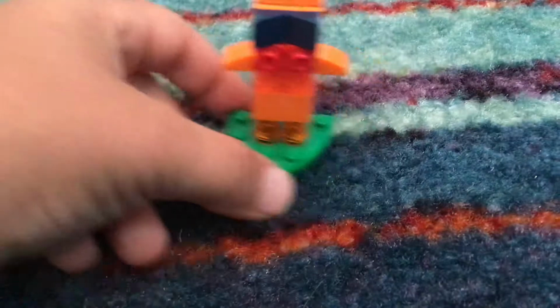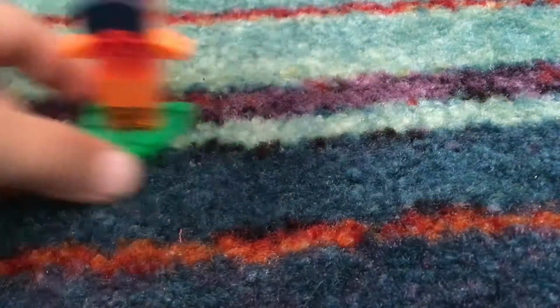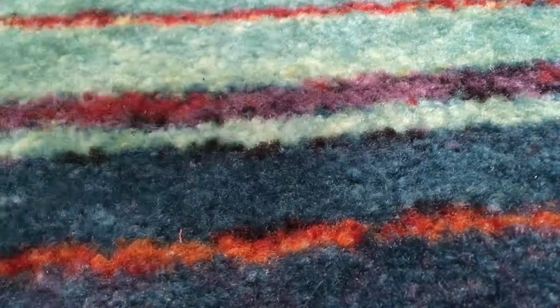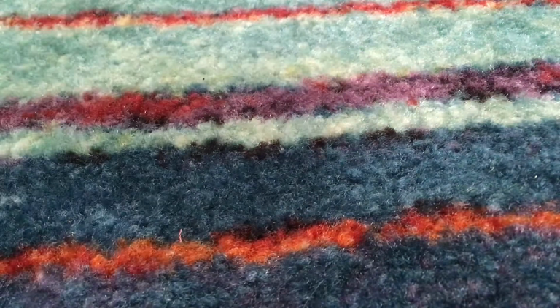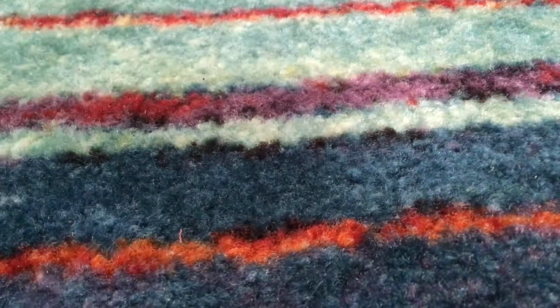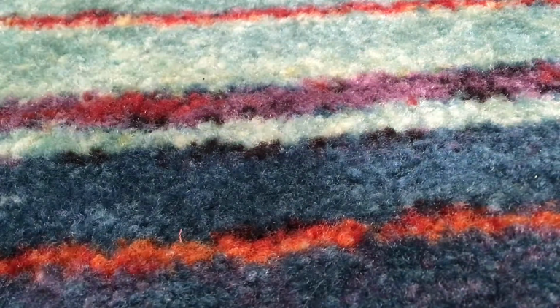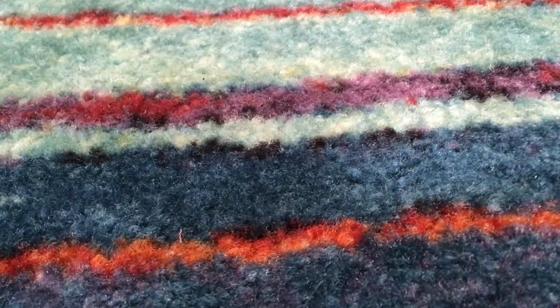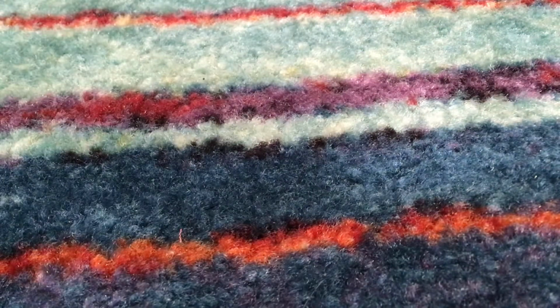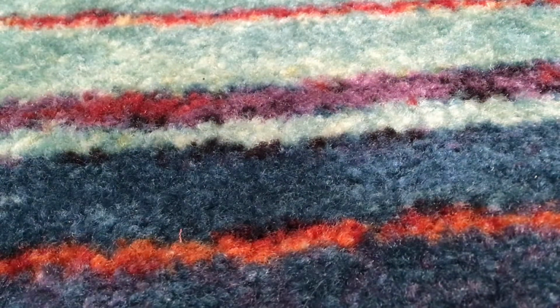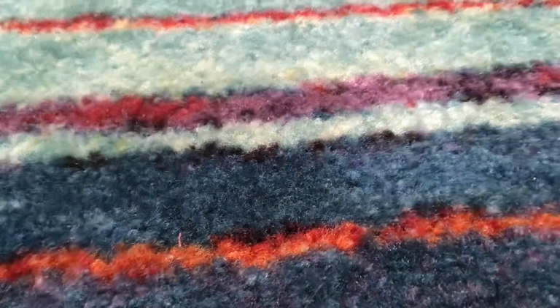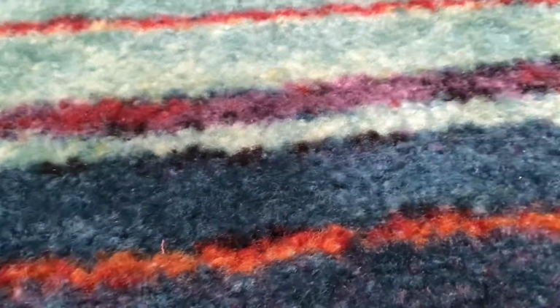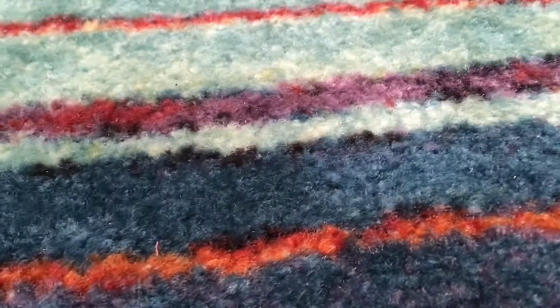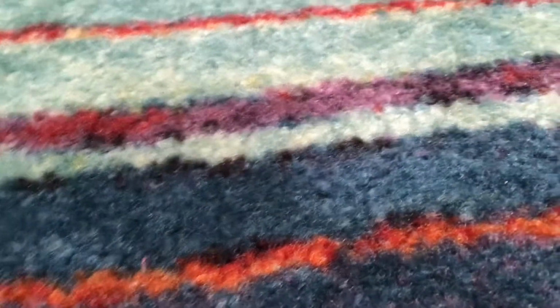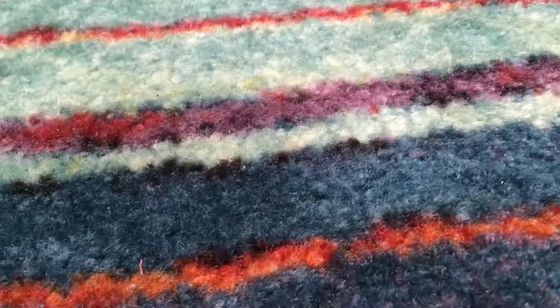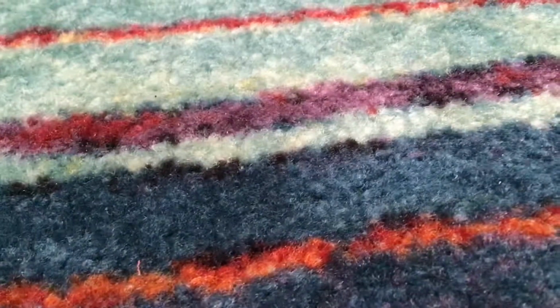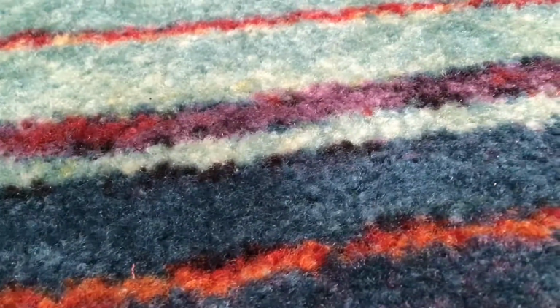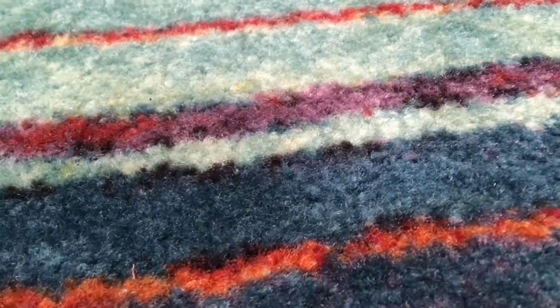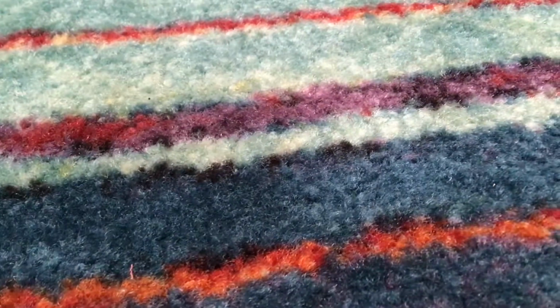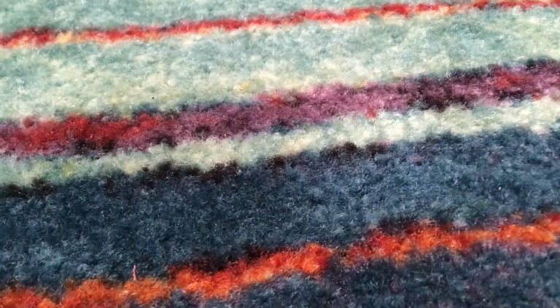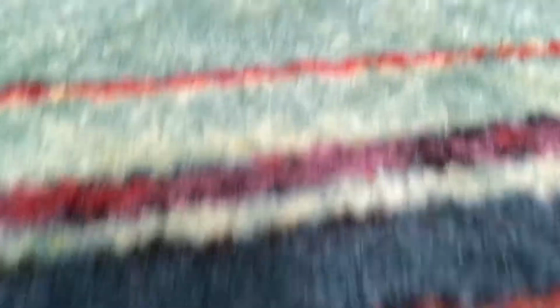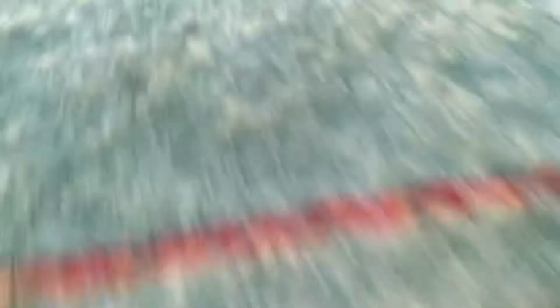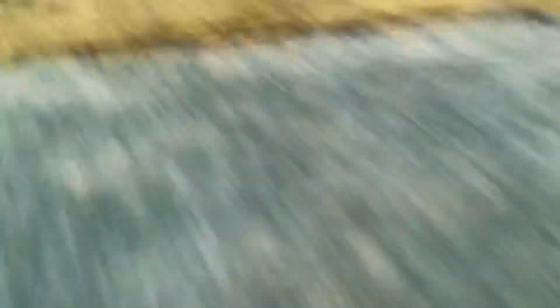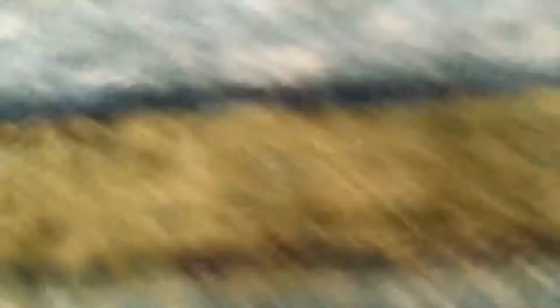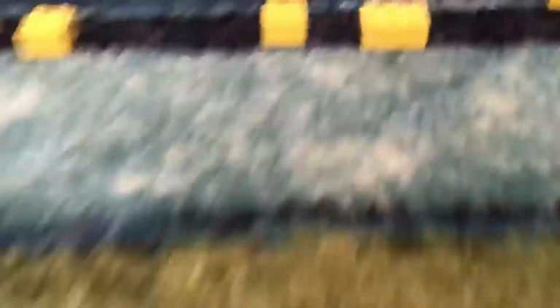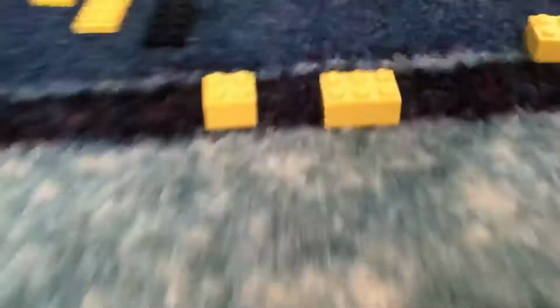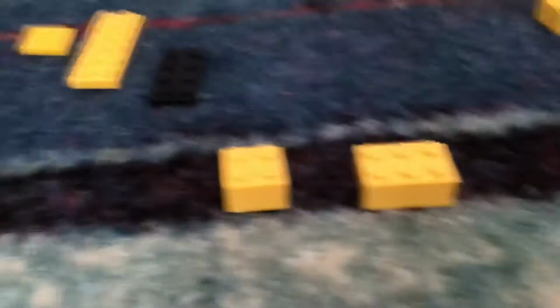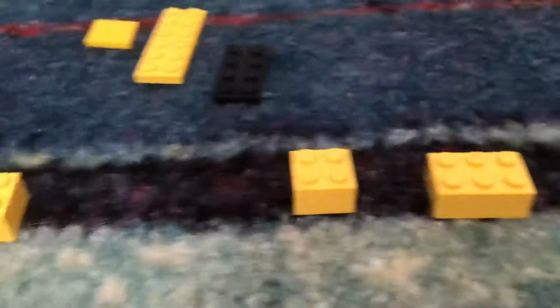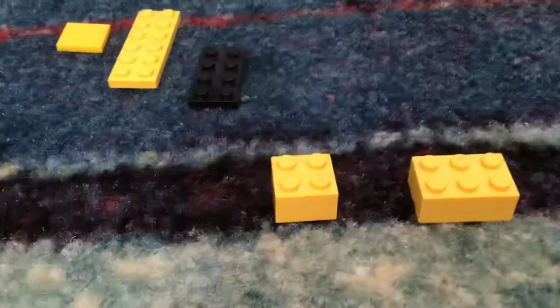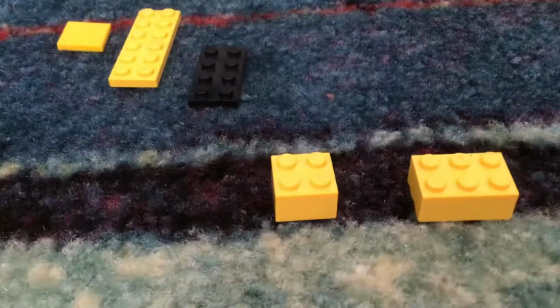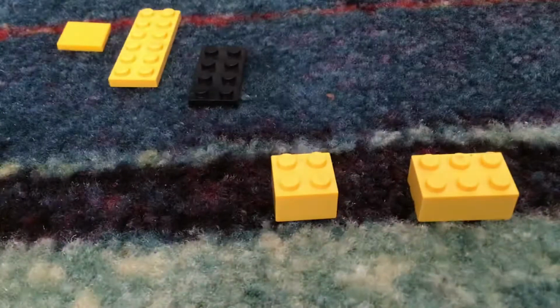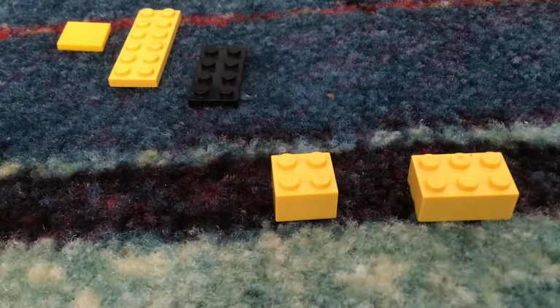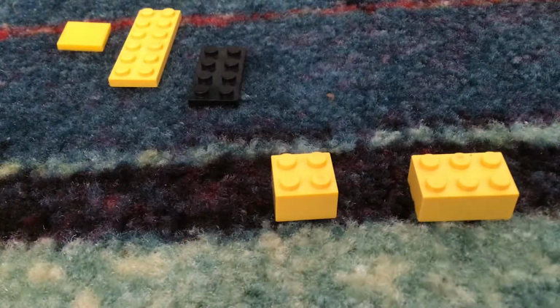Okay, so that one was kind of tiny, but now we're going to make a bigger one — the Pikachu.